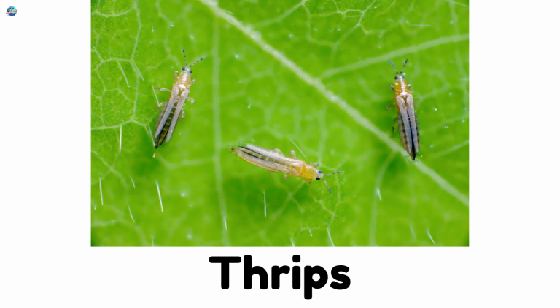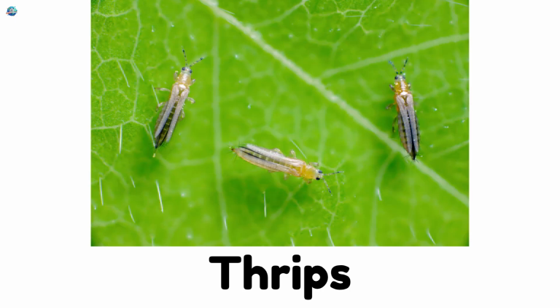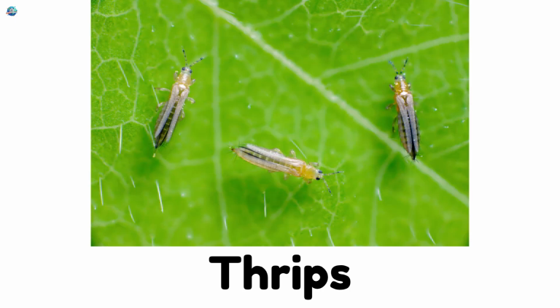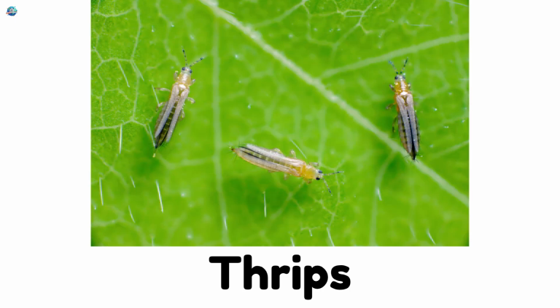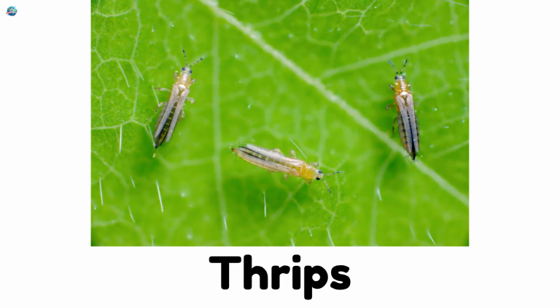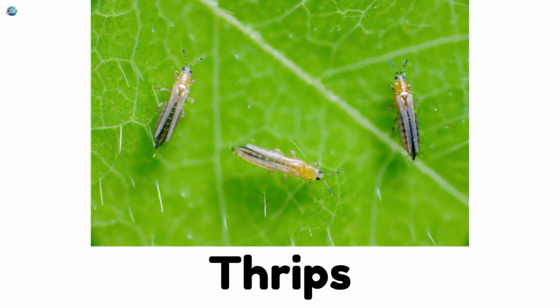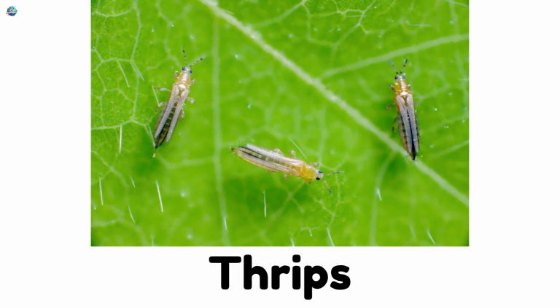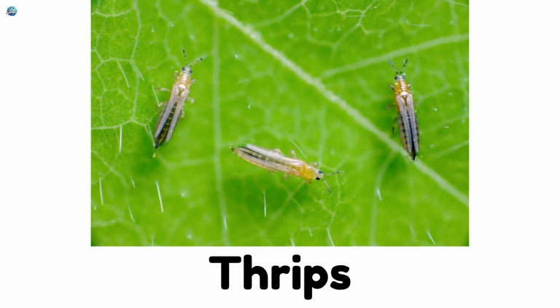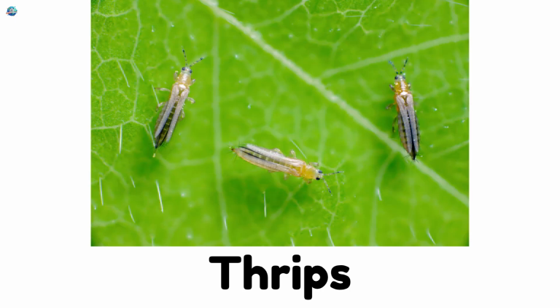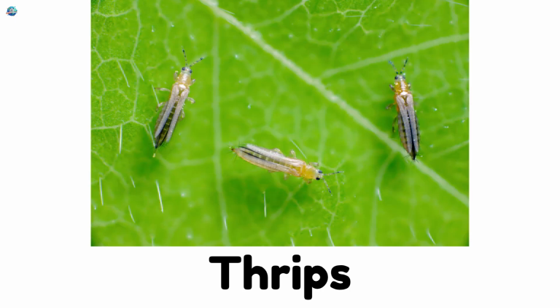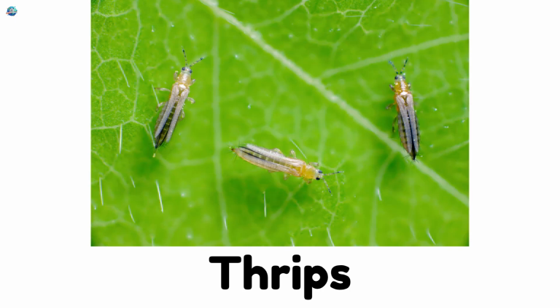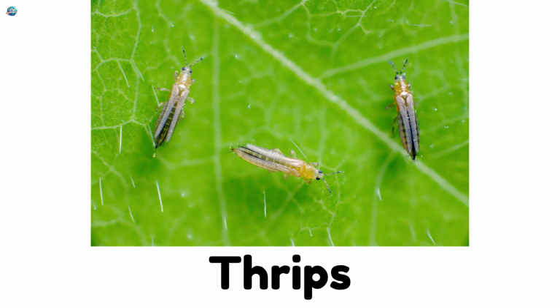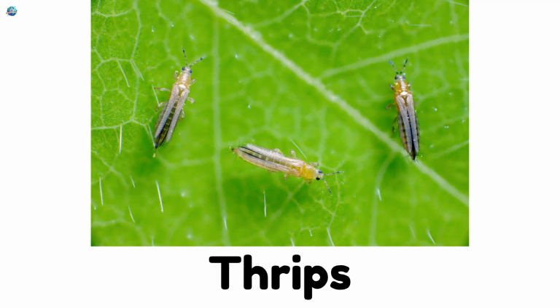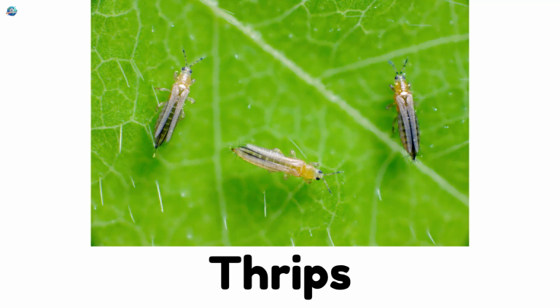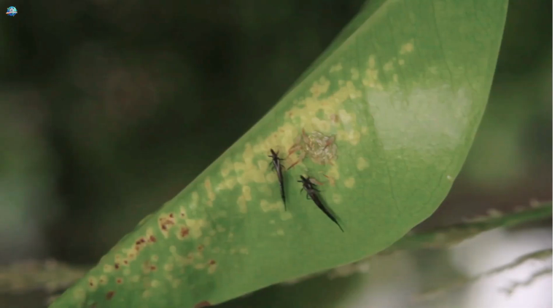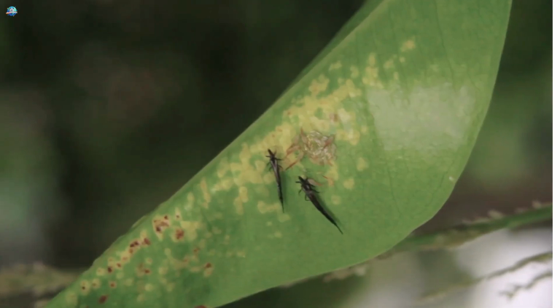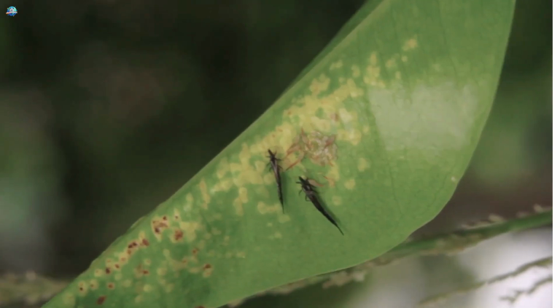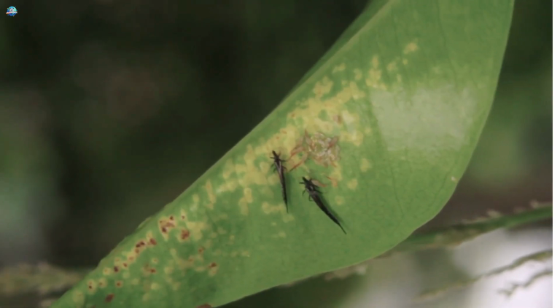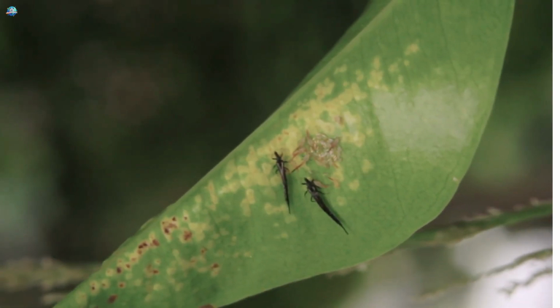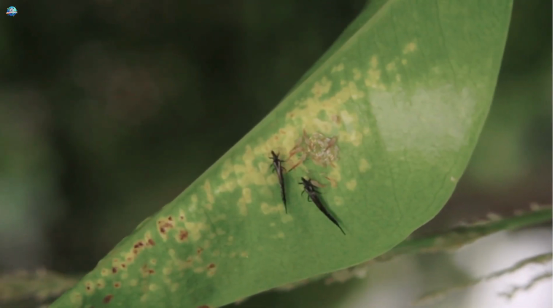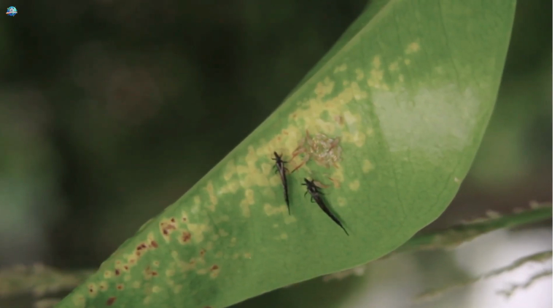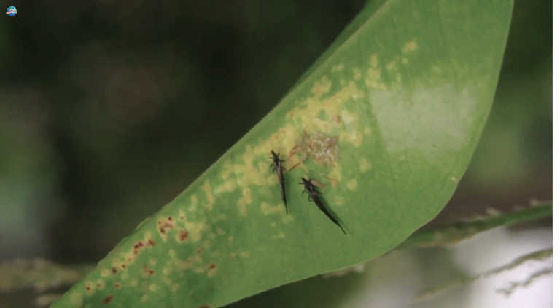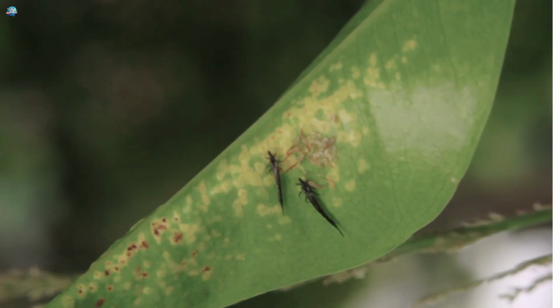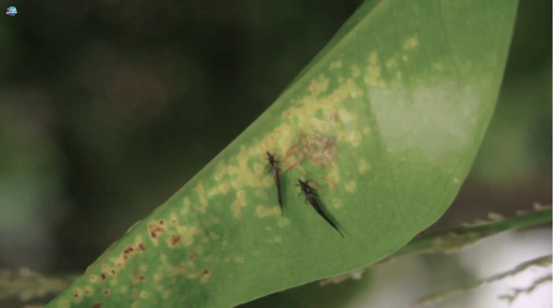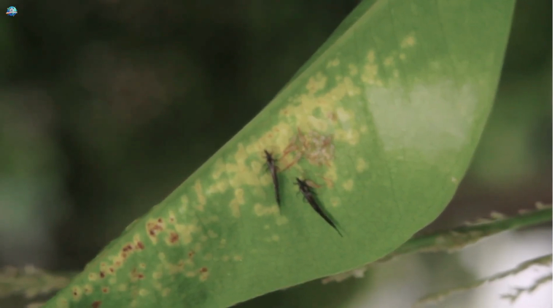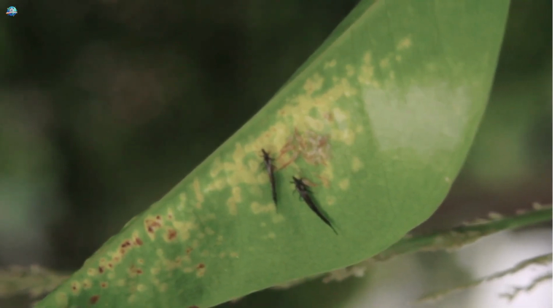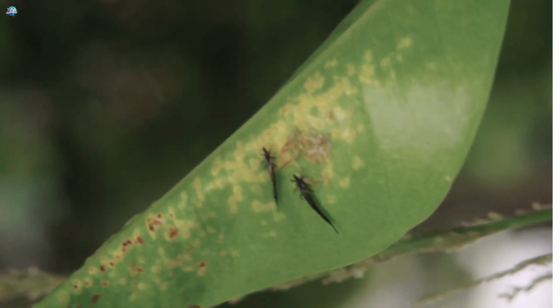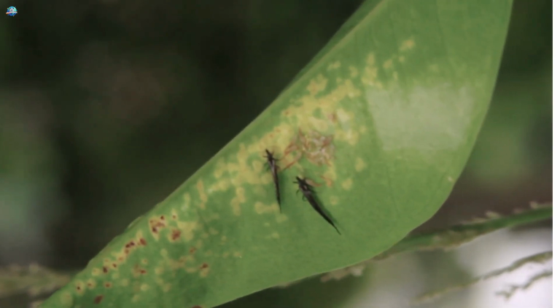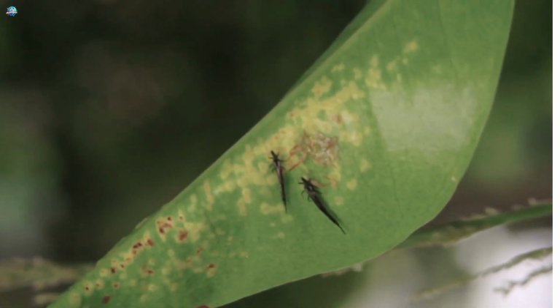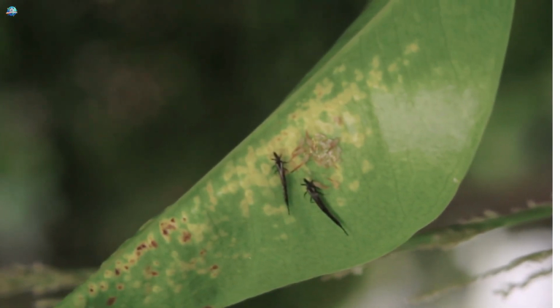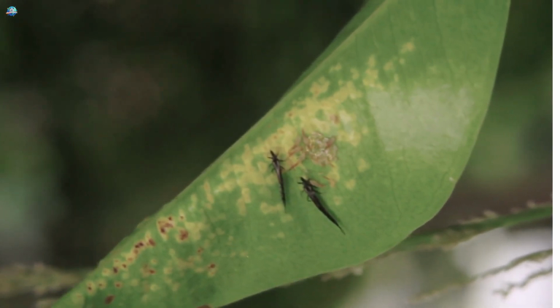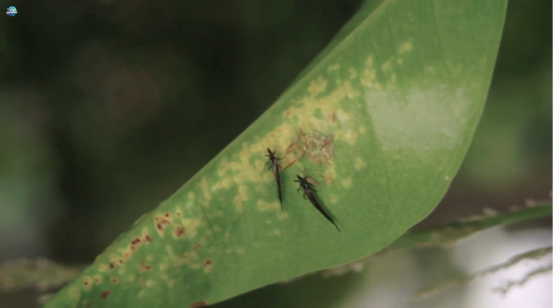Thrips. Microscopic insects that feed on plant leaves and flowers.